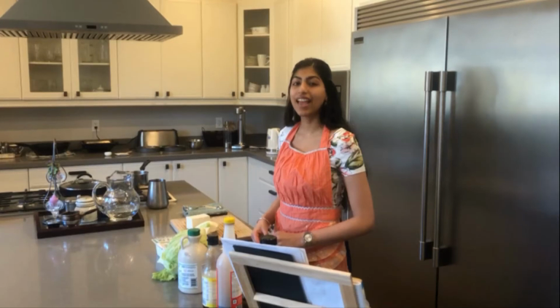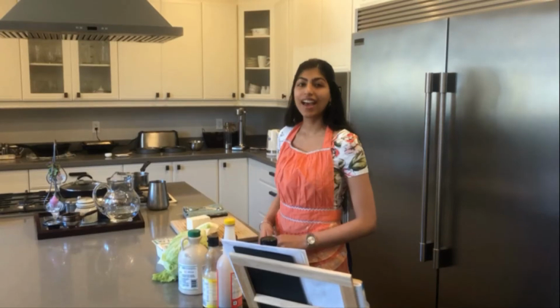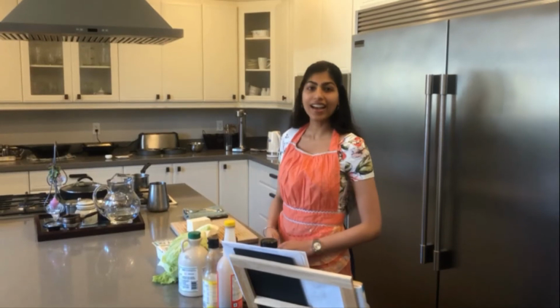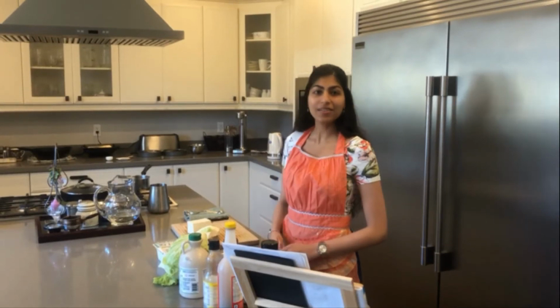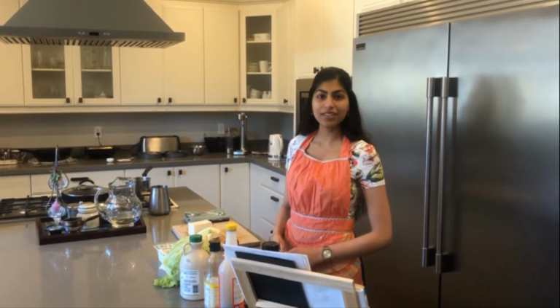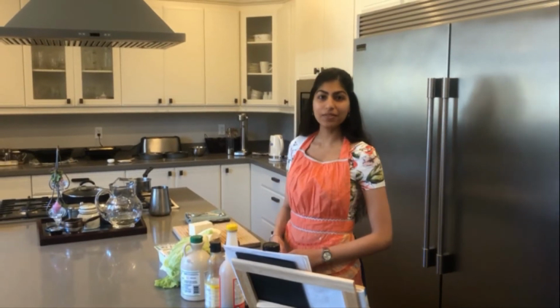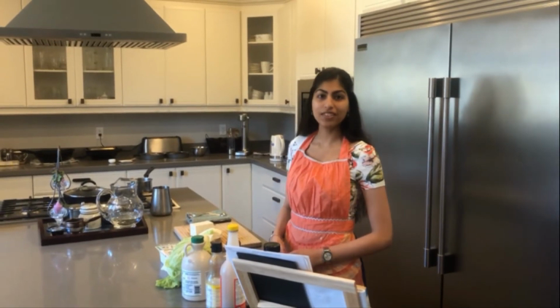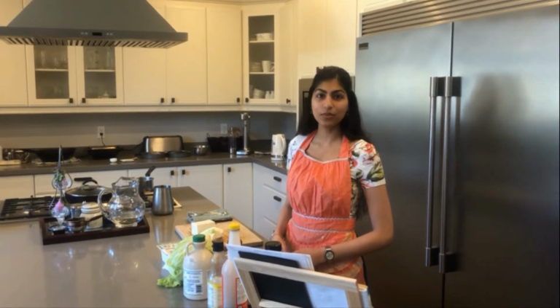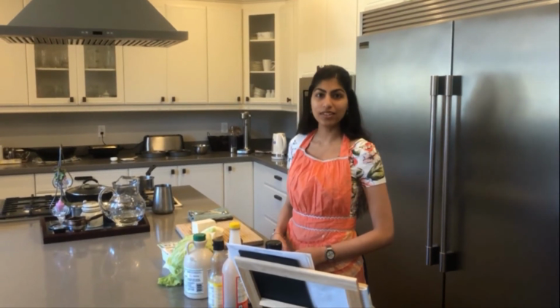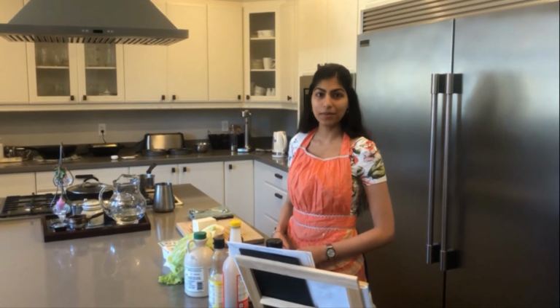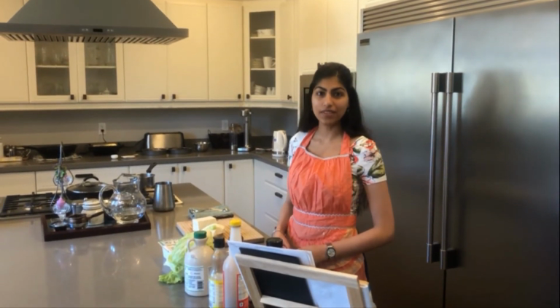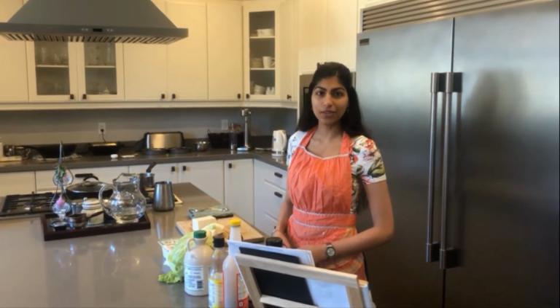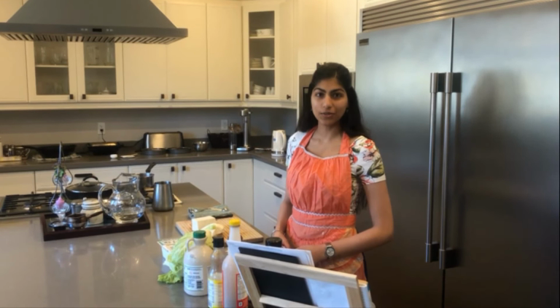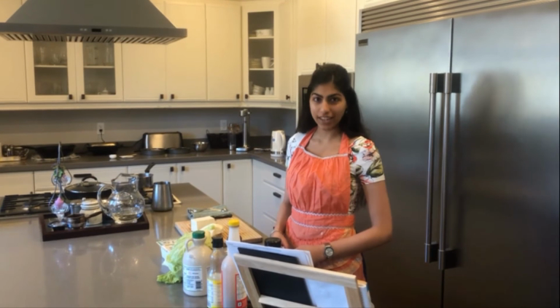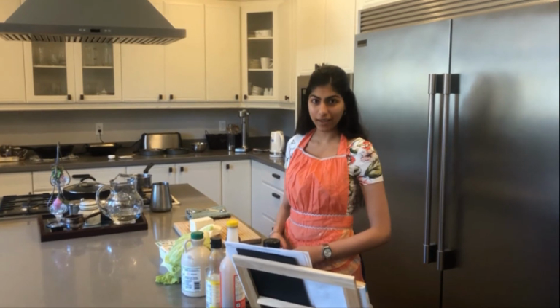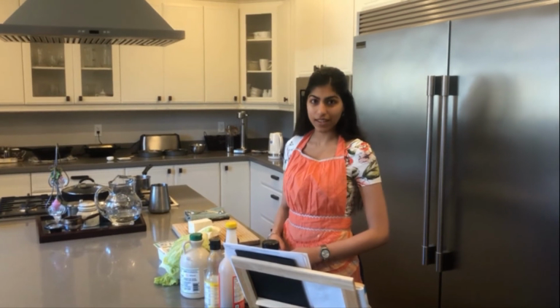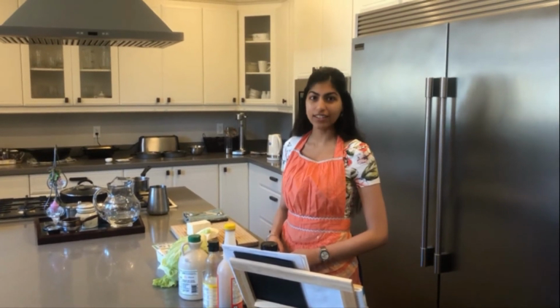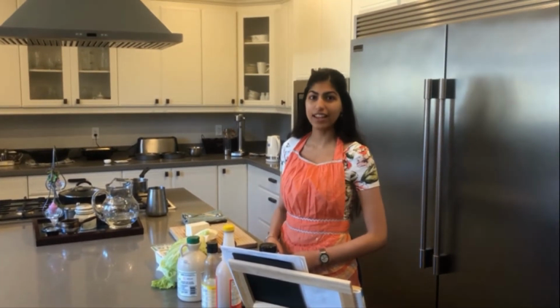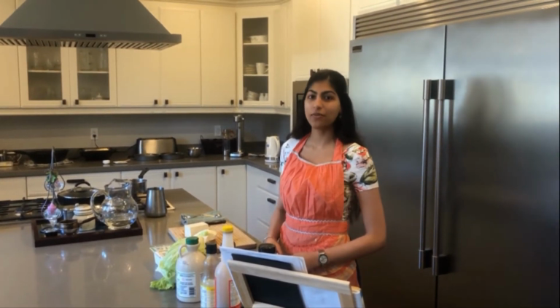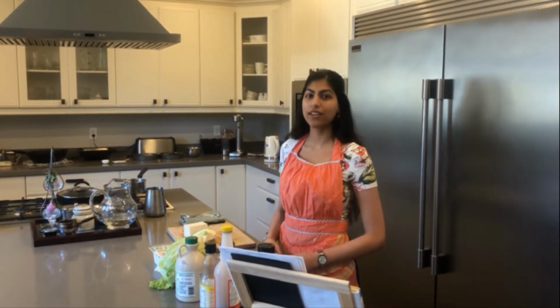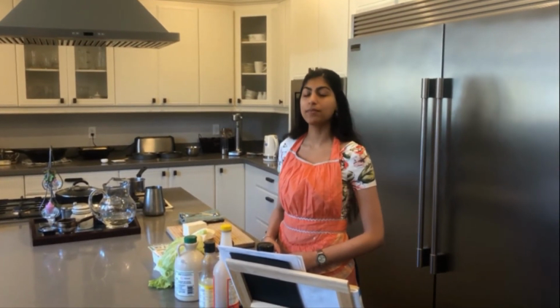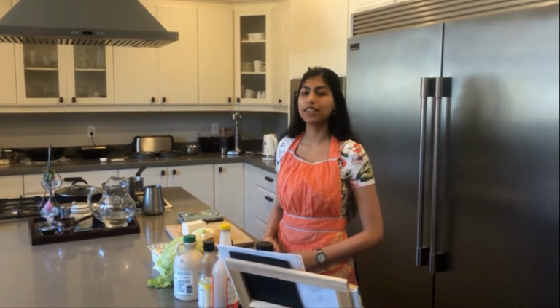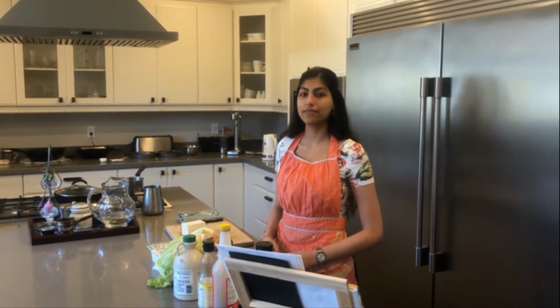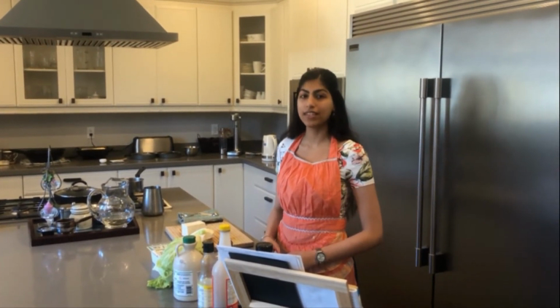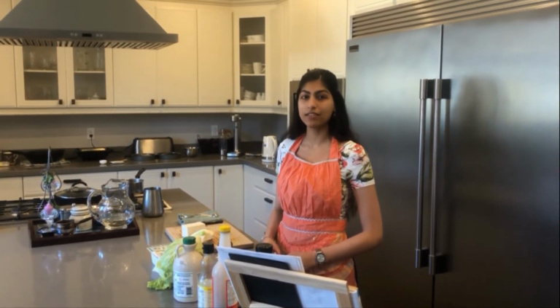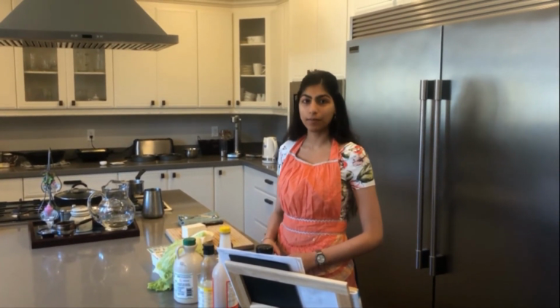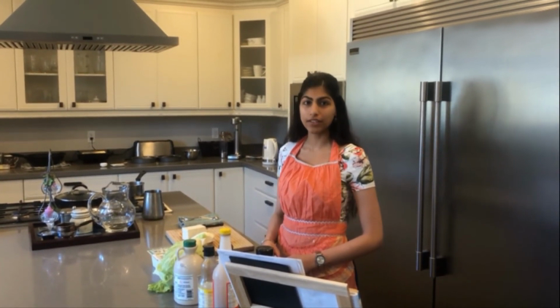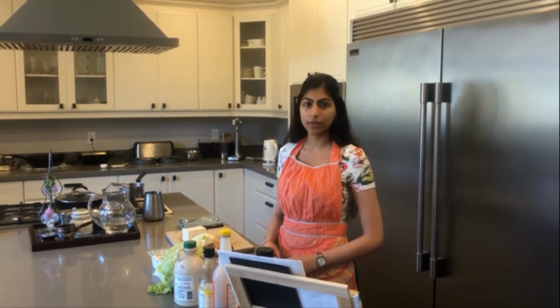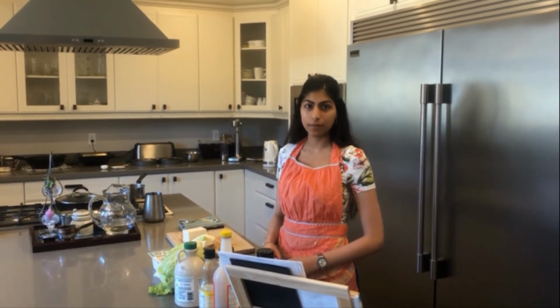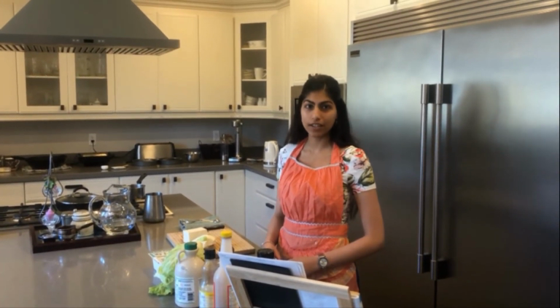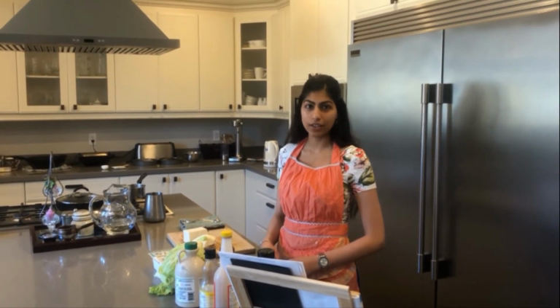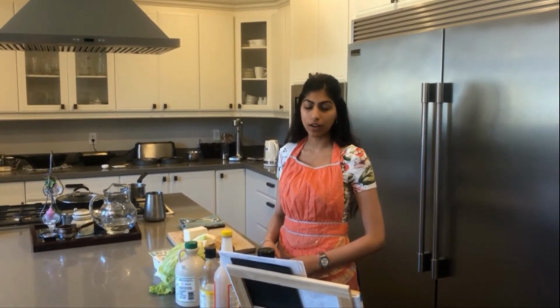Hi, welcome to the TOWARDS at IMSA virtual camp. Today we're going to be making vegan dumplings with peanut sauce.